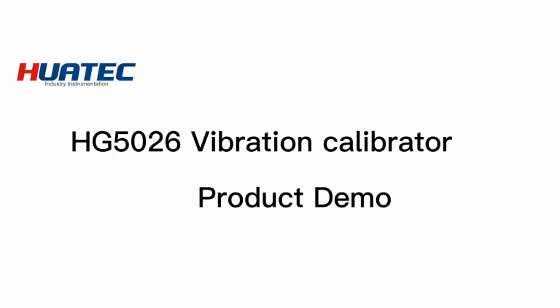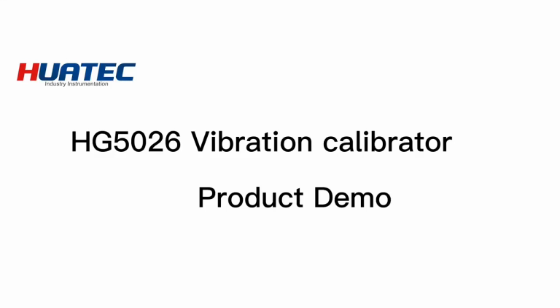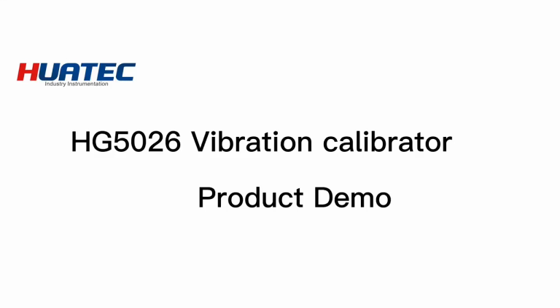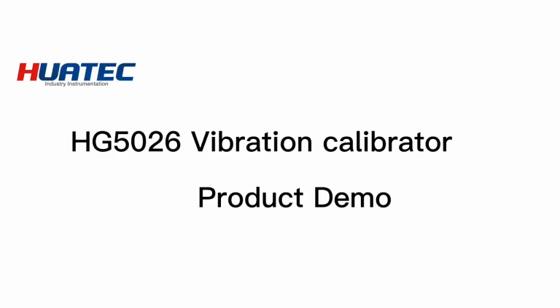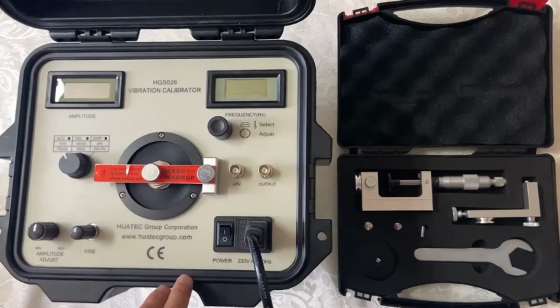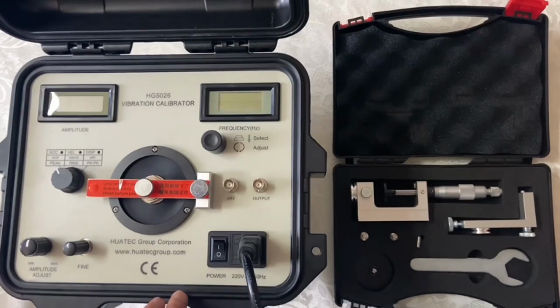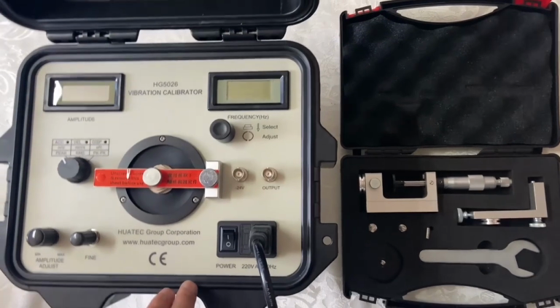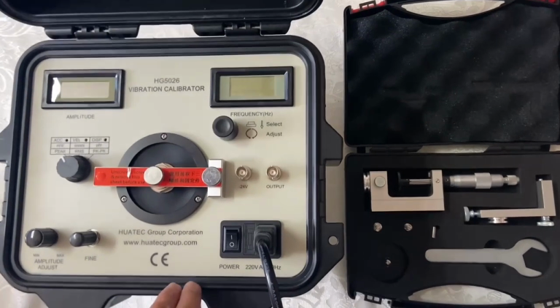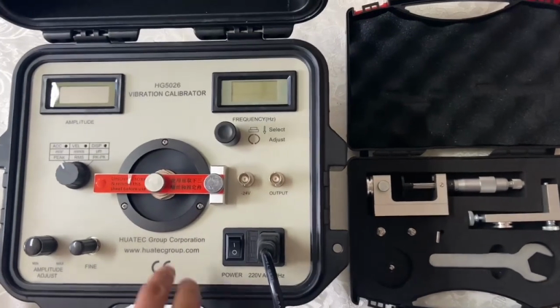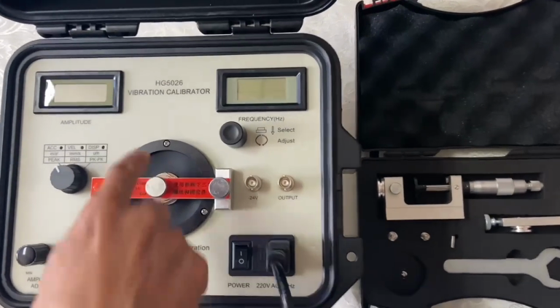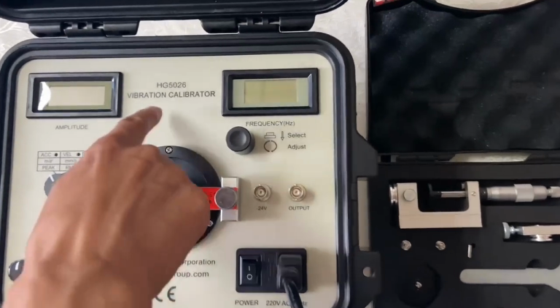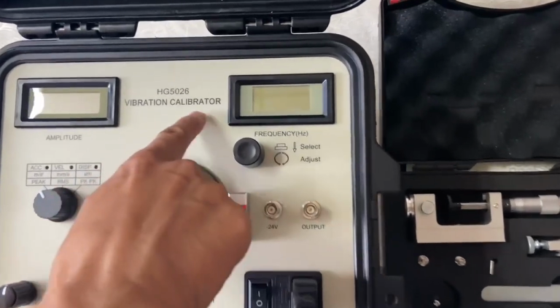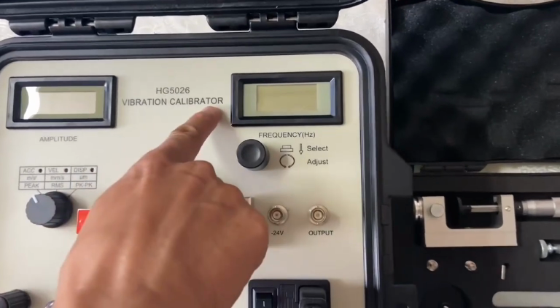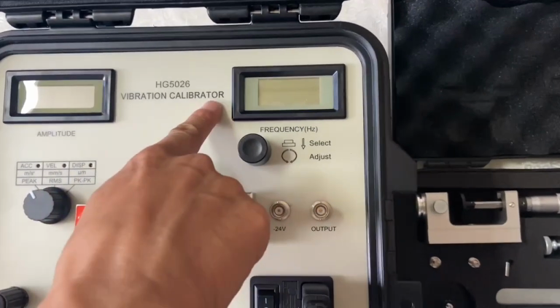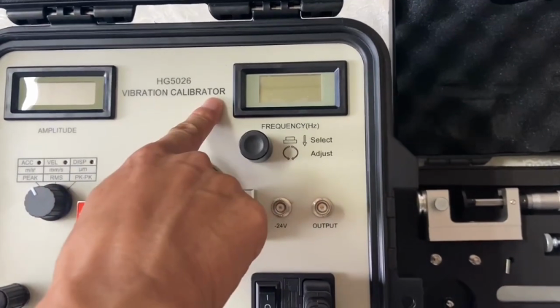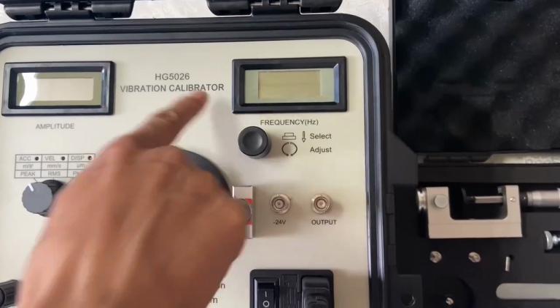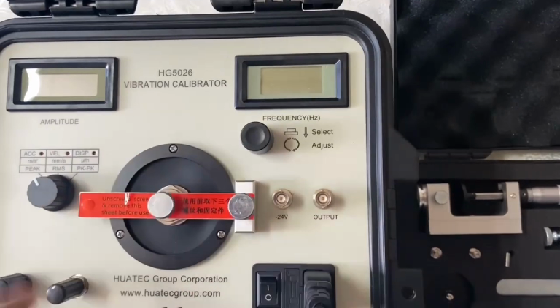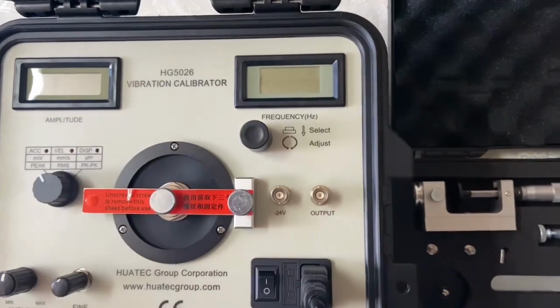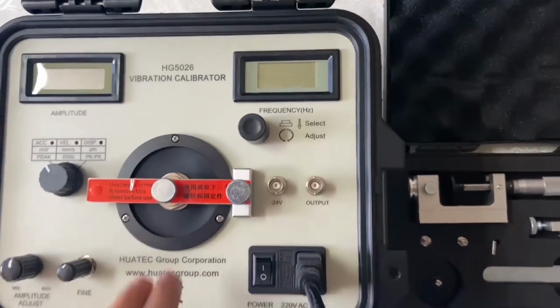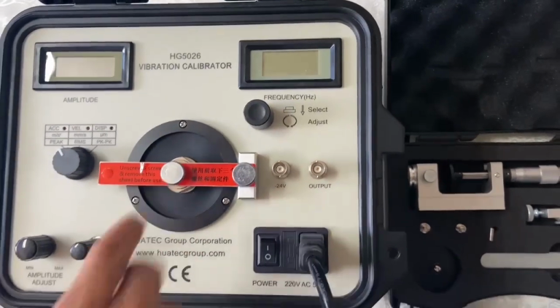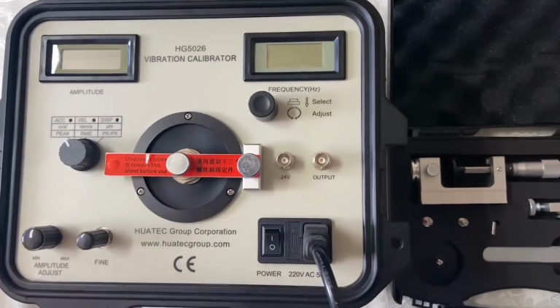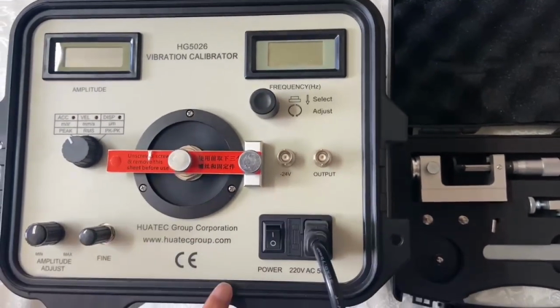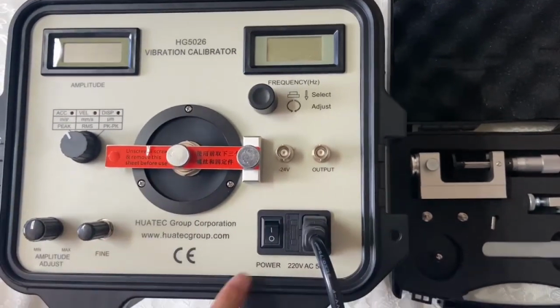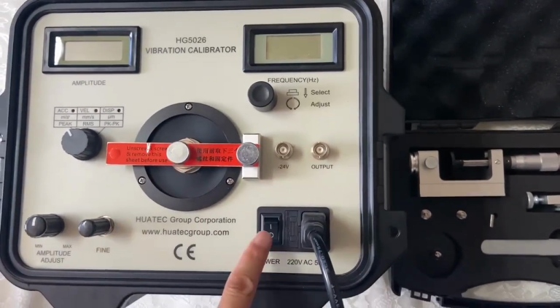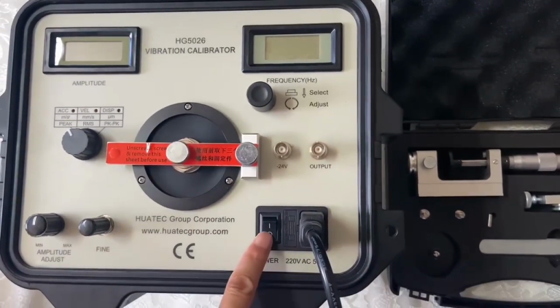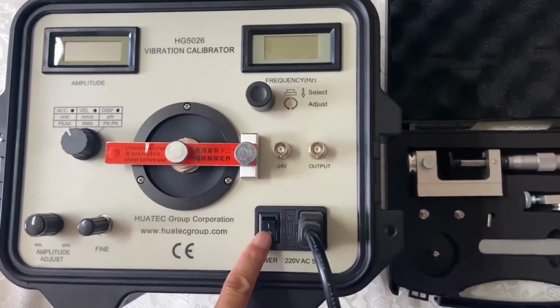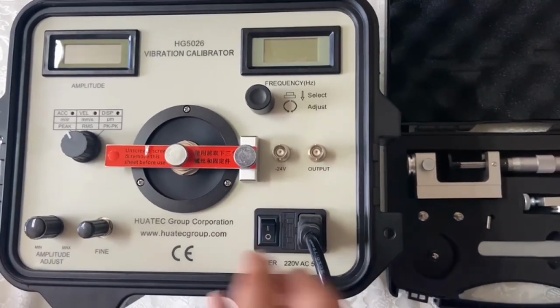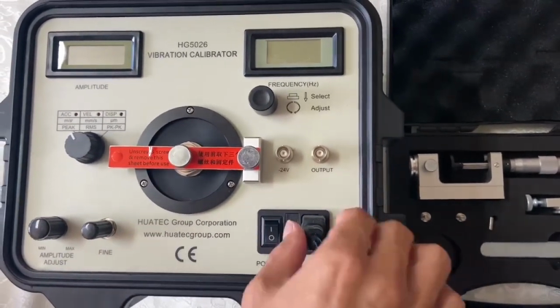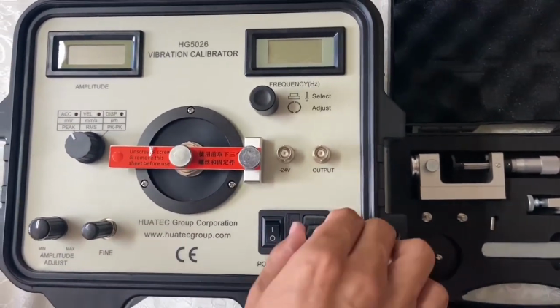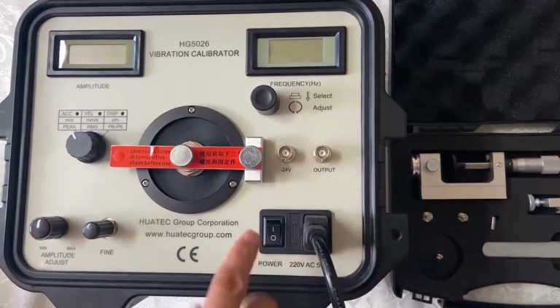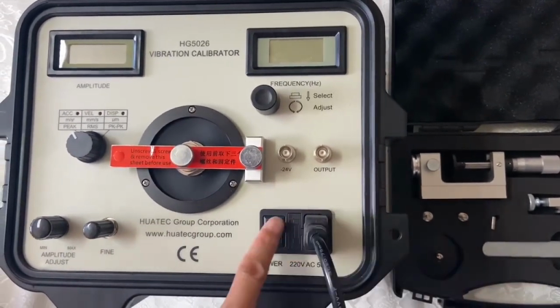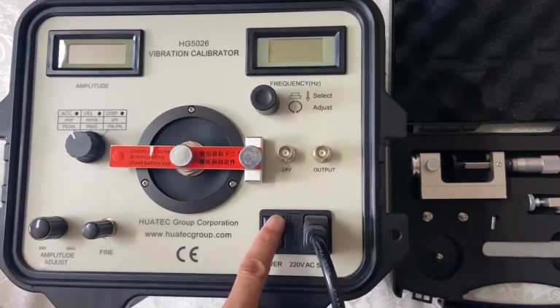This is vibration calibration turn. Now we power on.